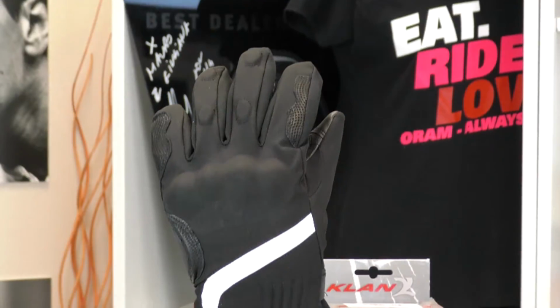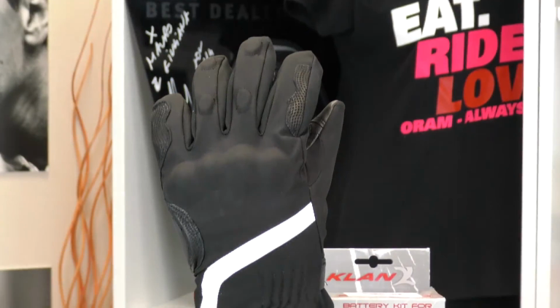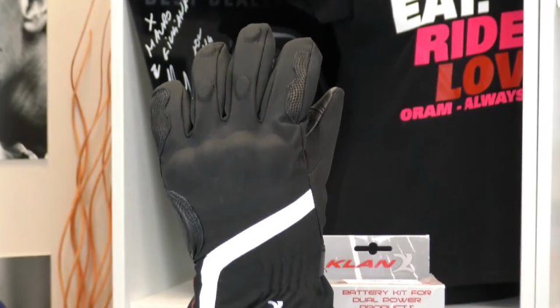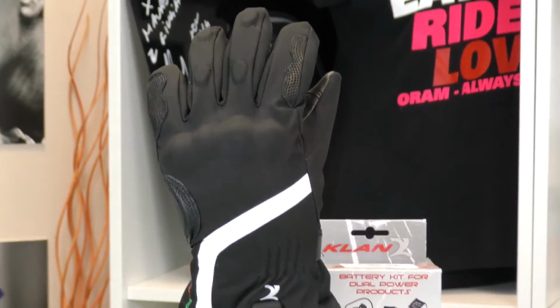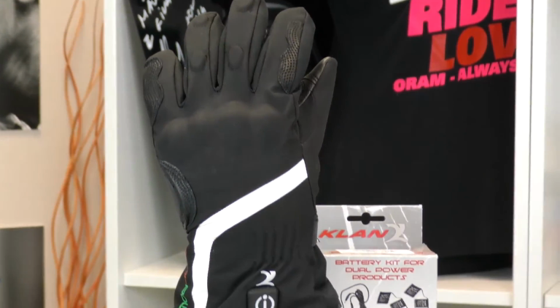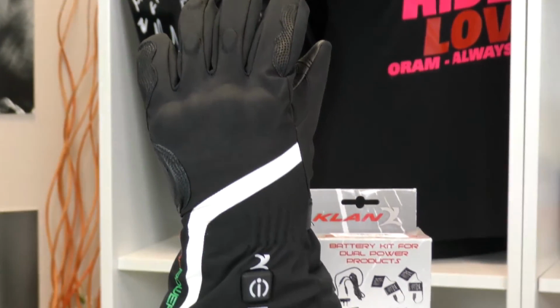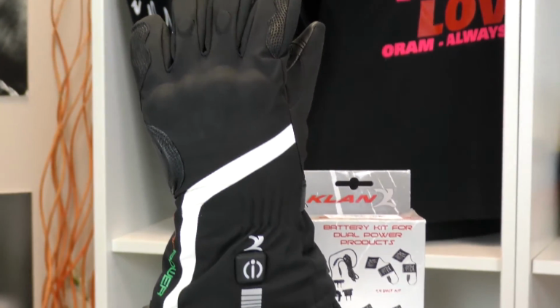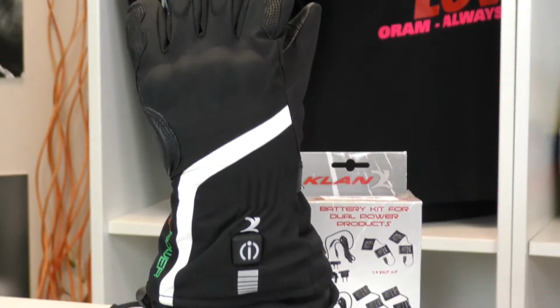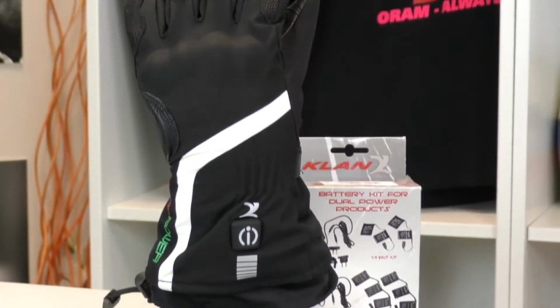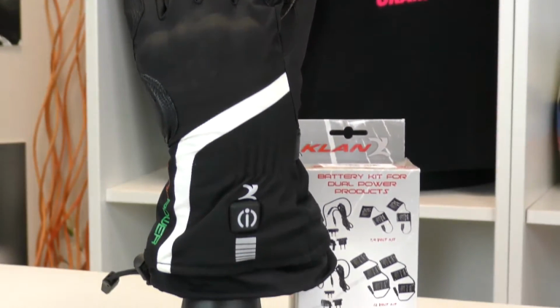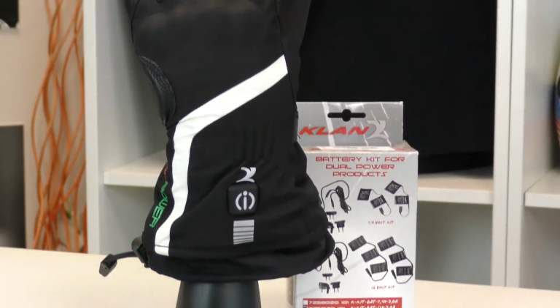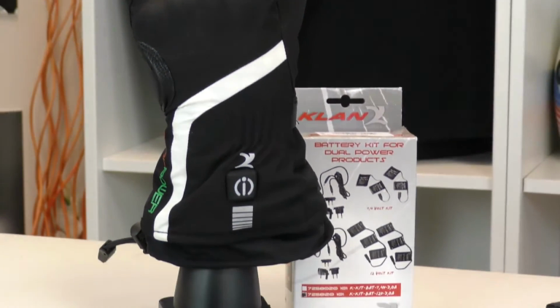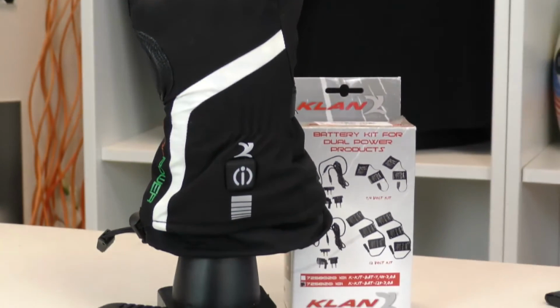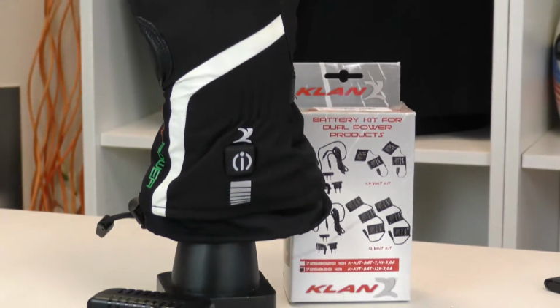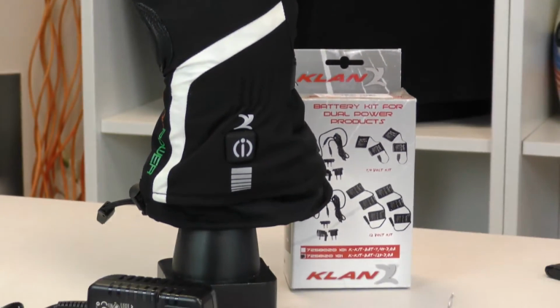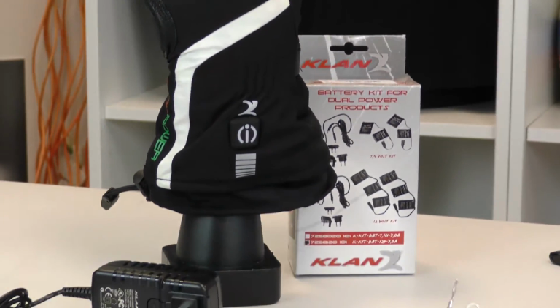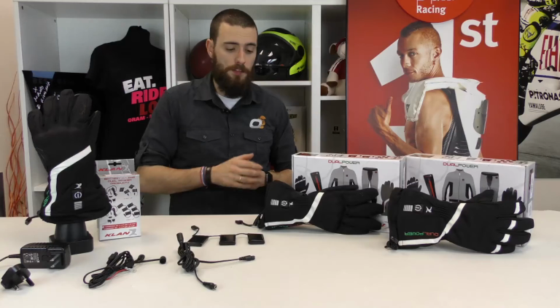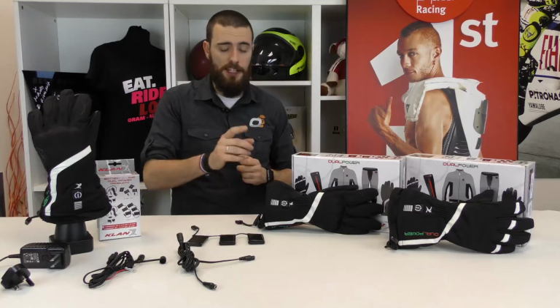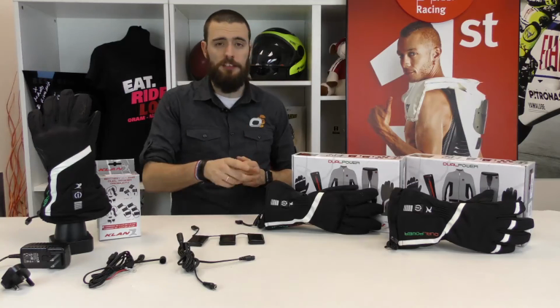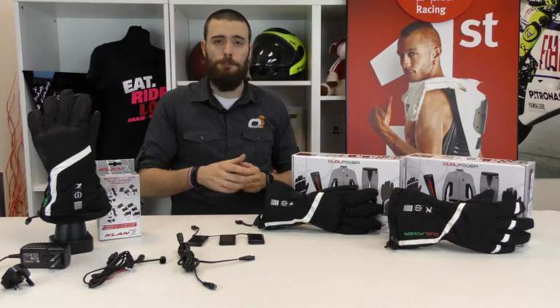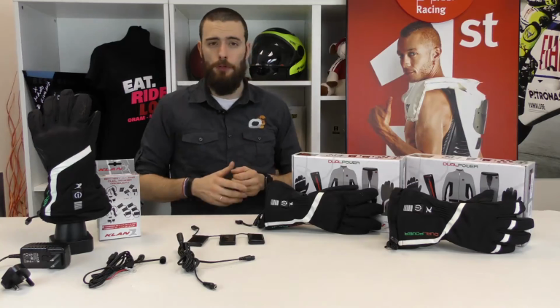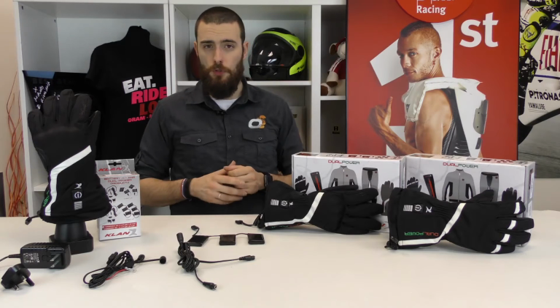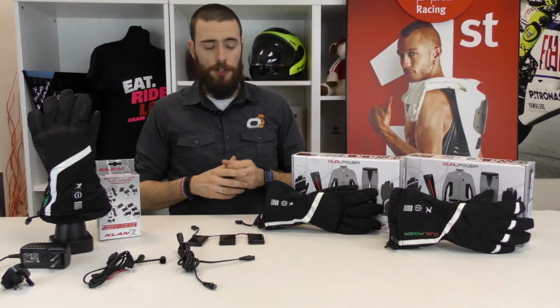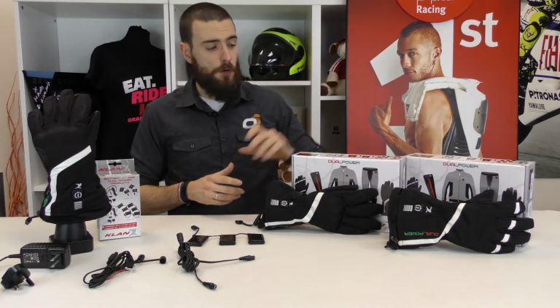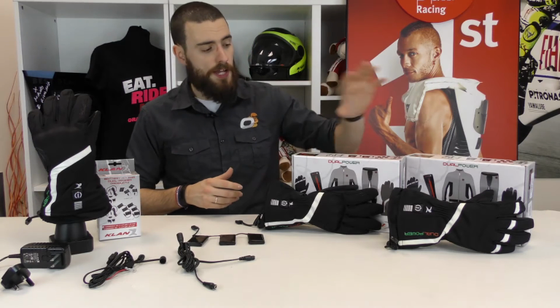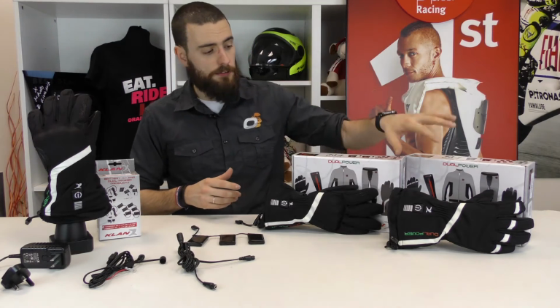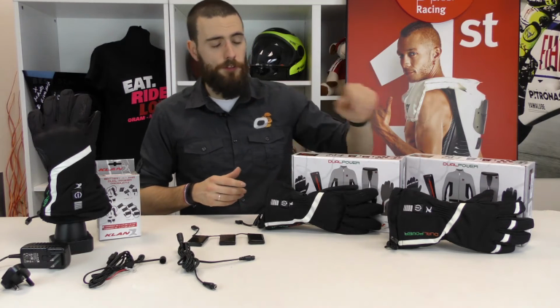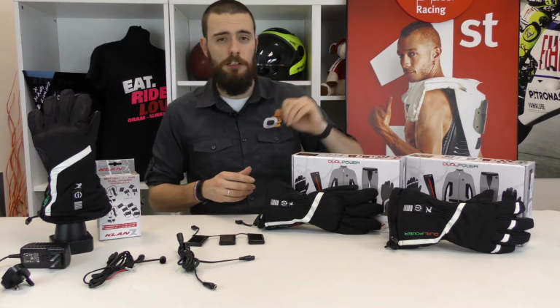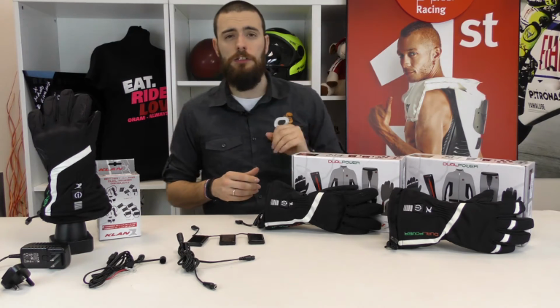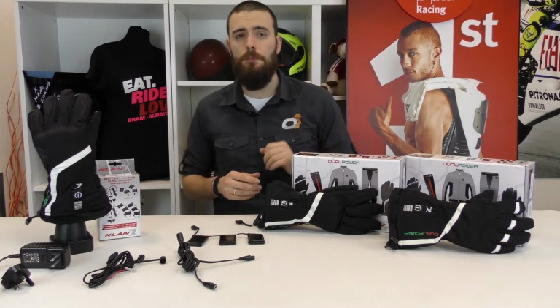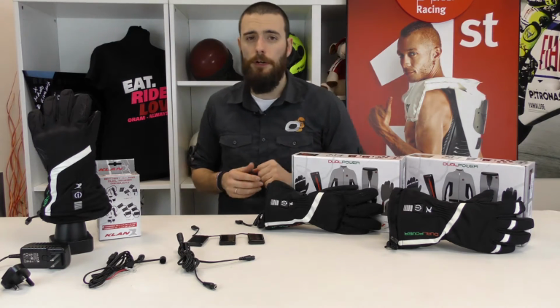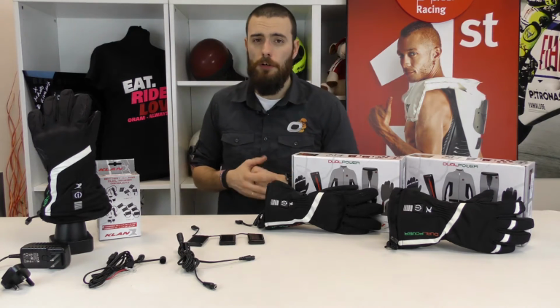Here we see two different kinds of gloves: we have the XS Pro 2.0 and the Infinity 2.0.